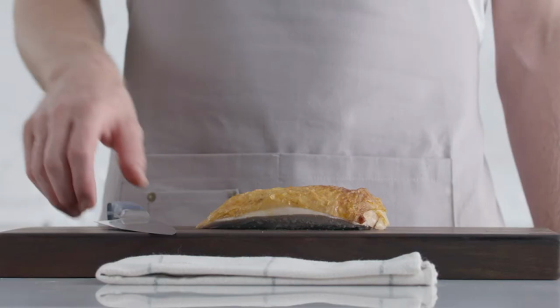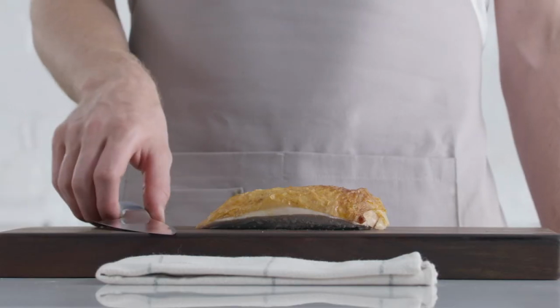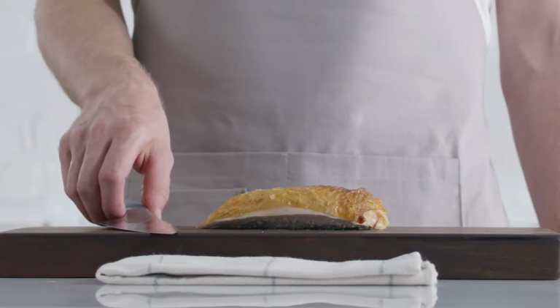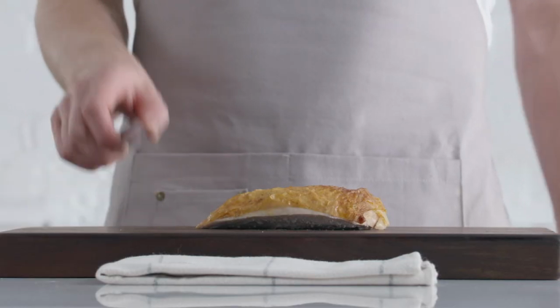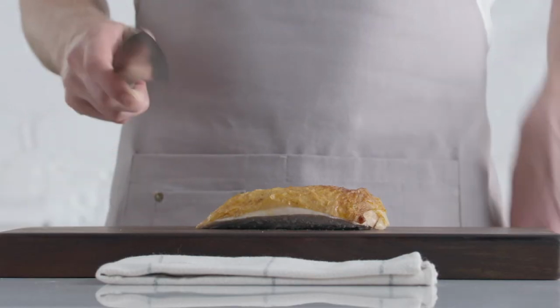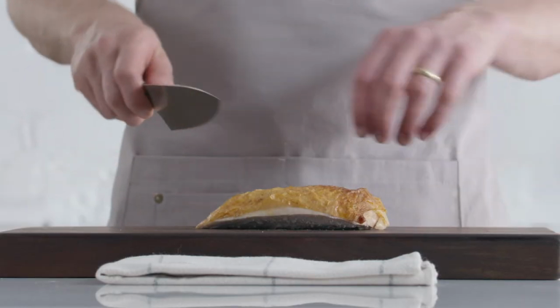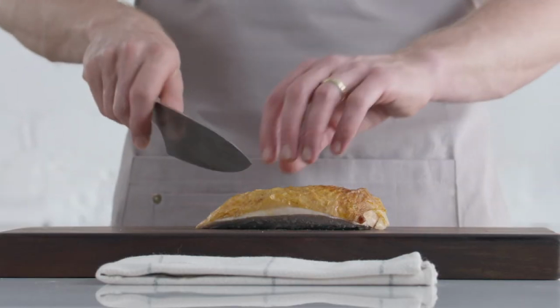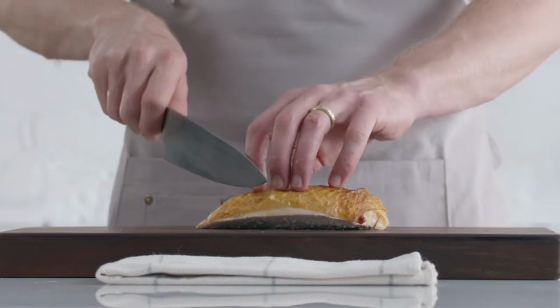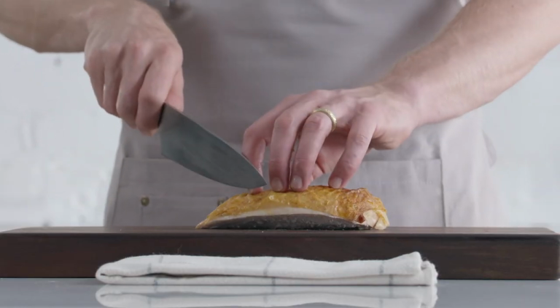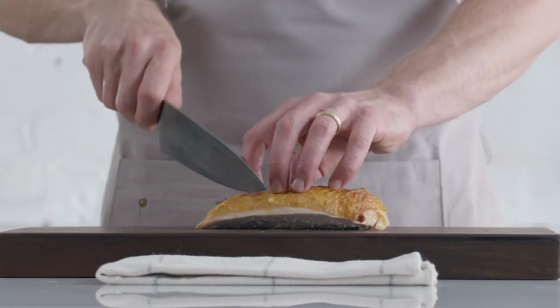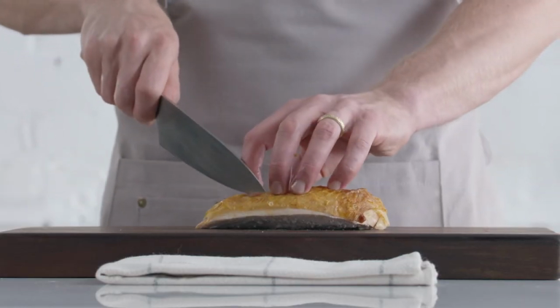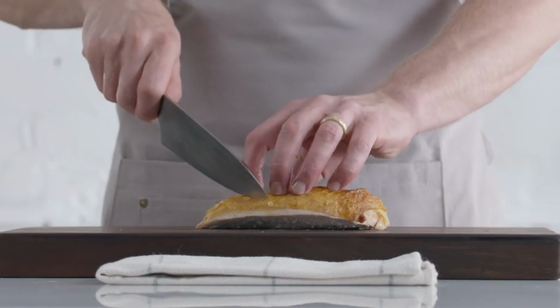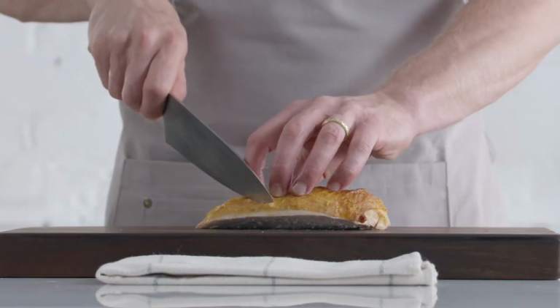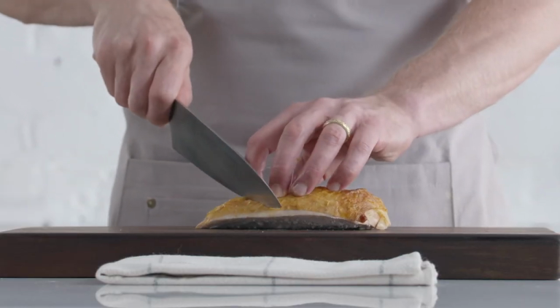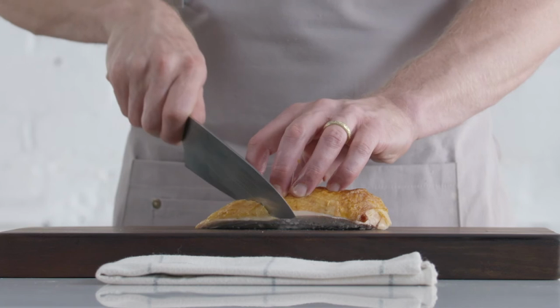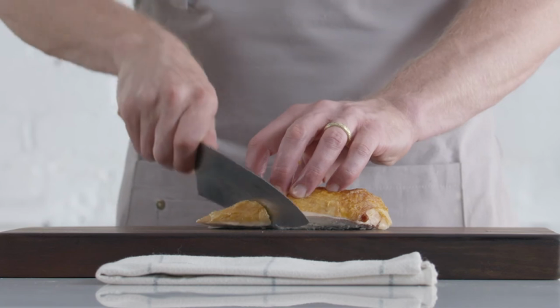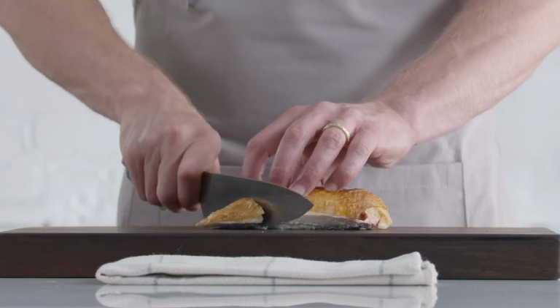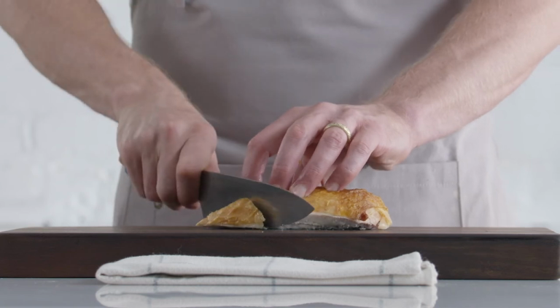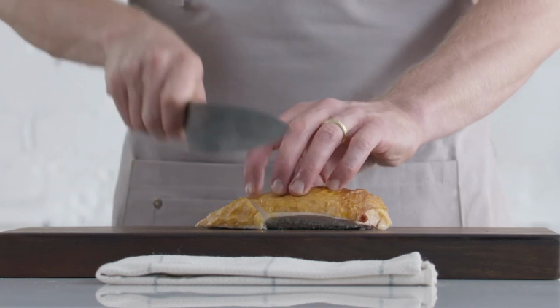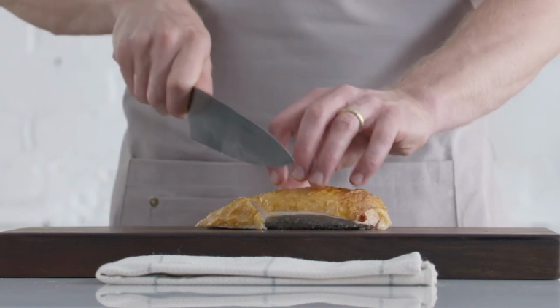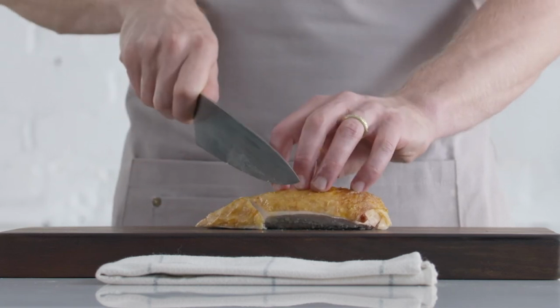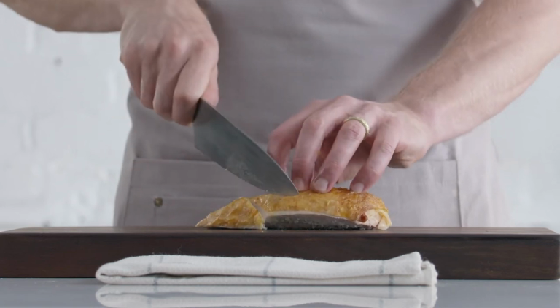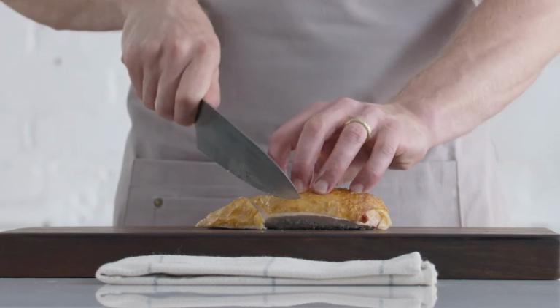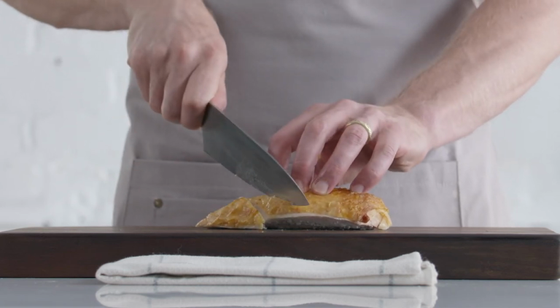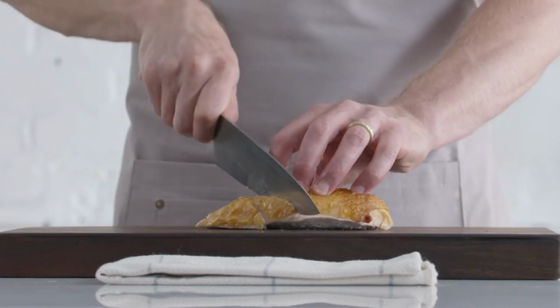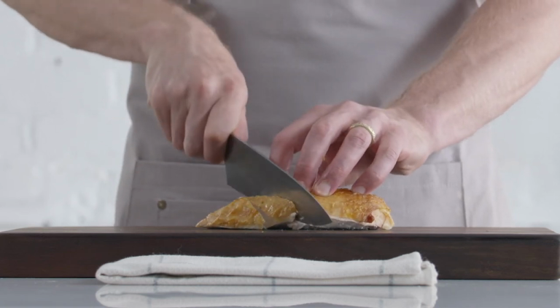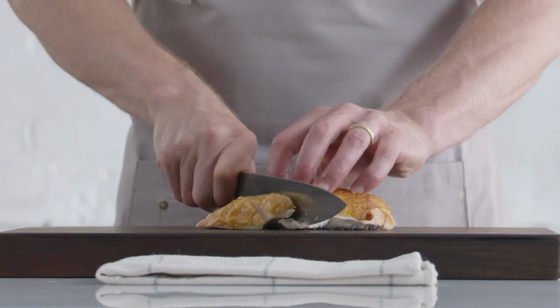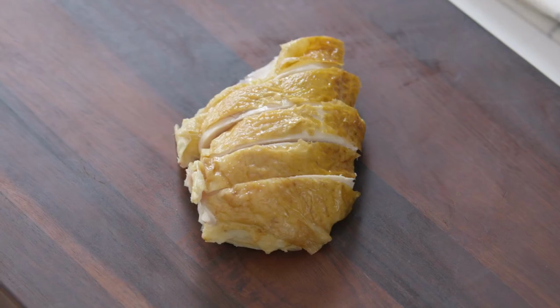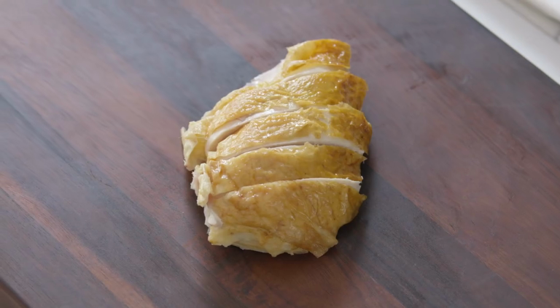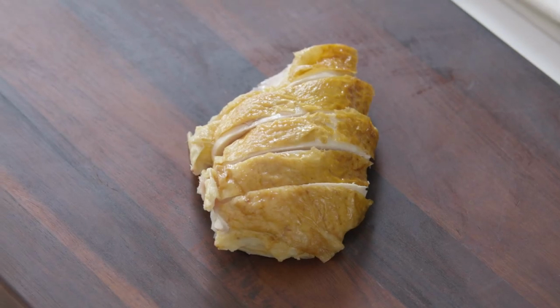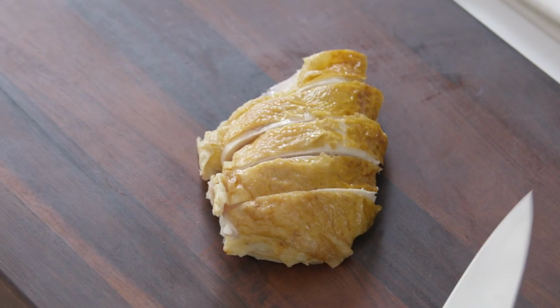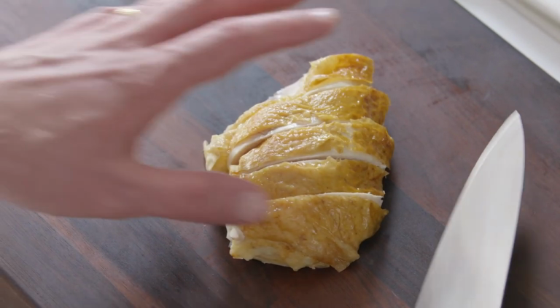Then cut the breast crosswise into slices and plate all of the parts together on a platter, or fix your plates individually.